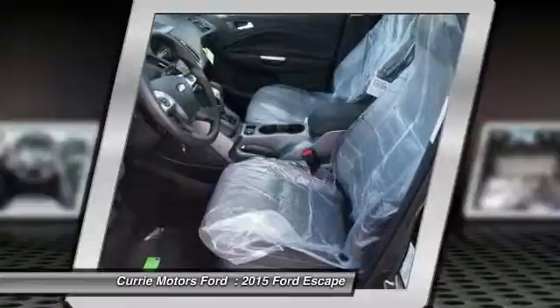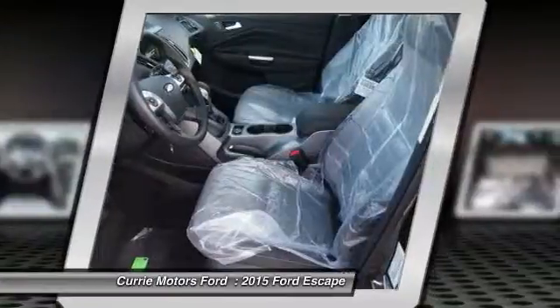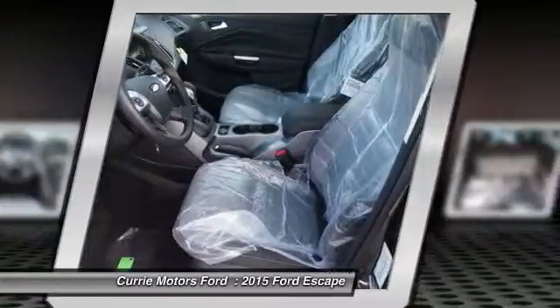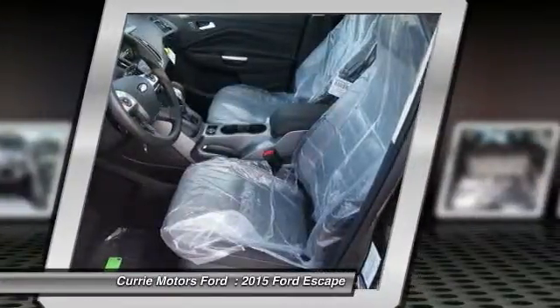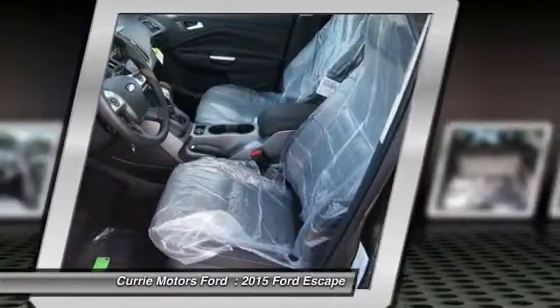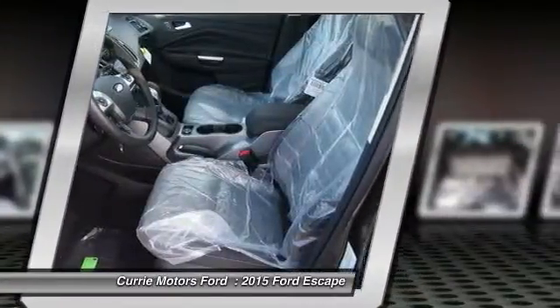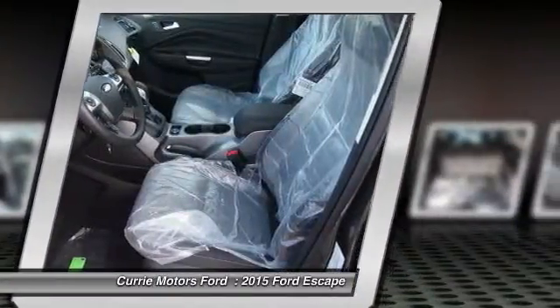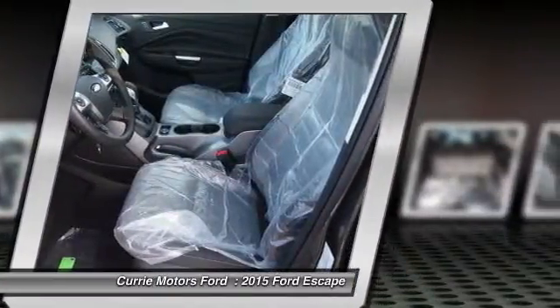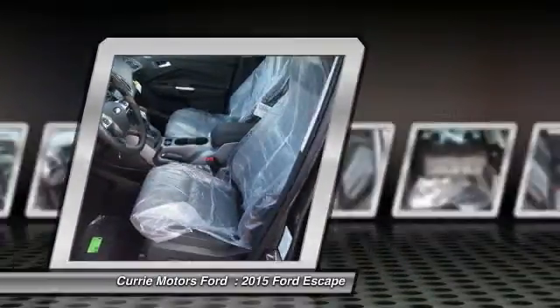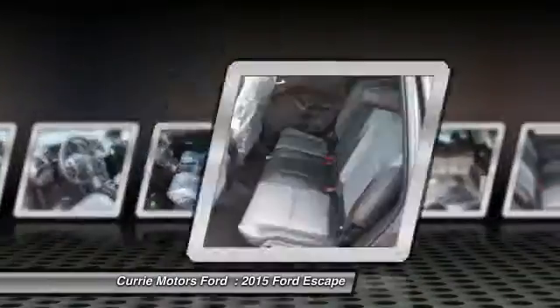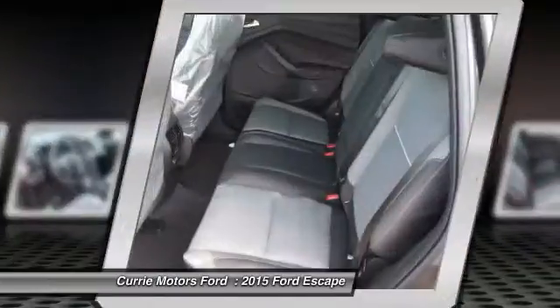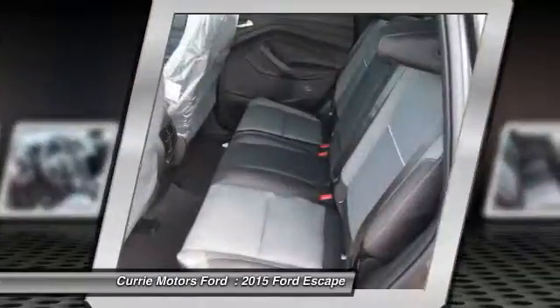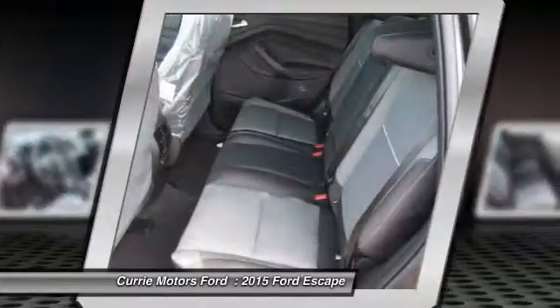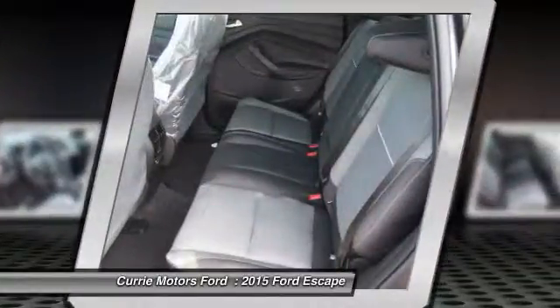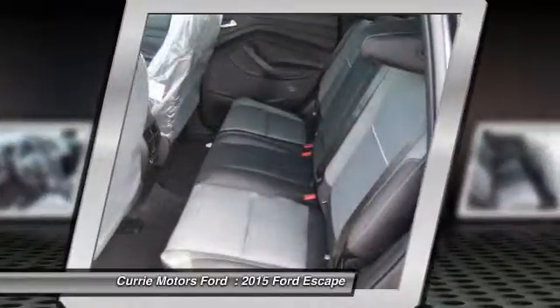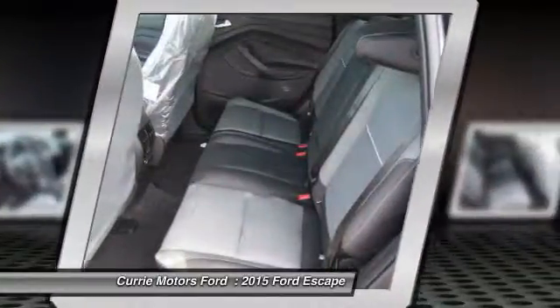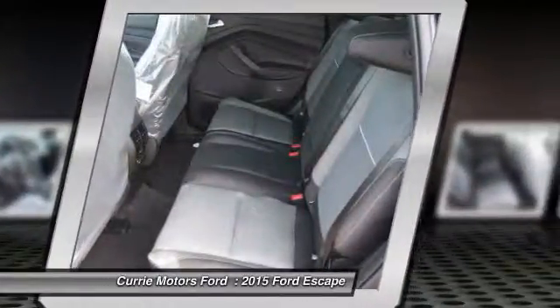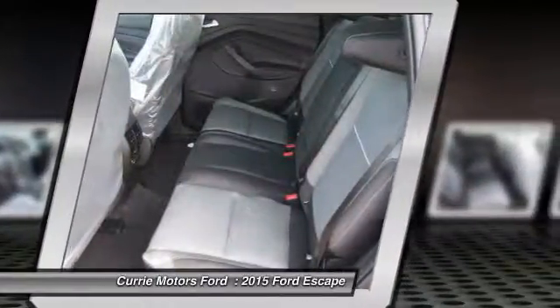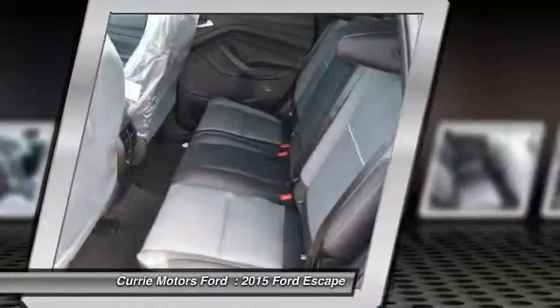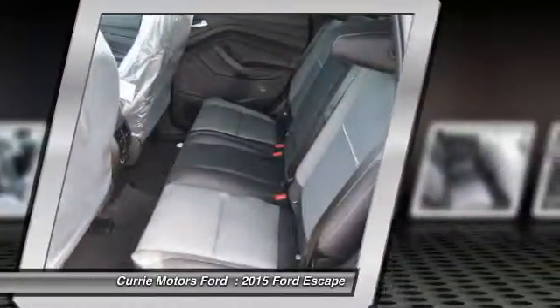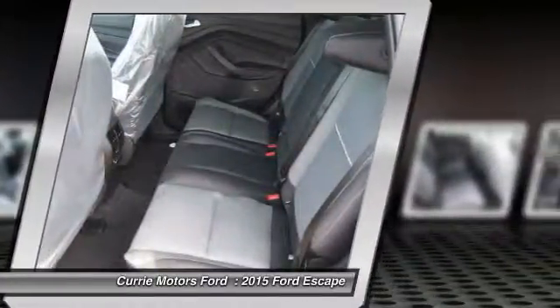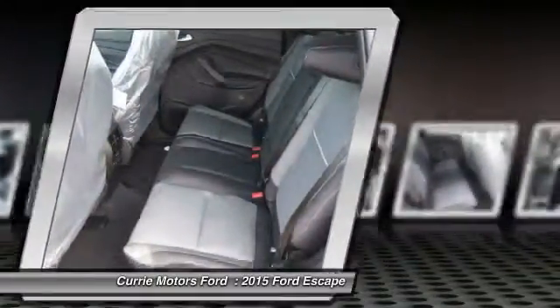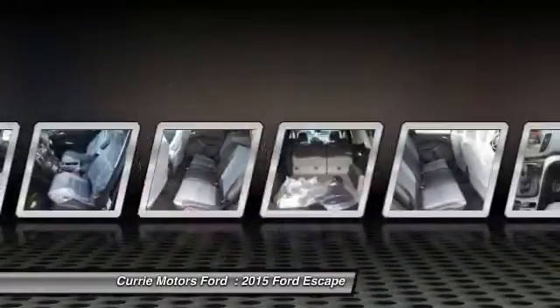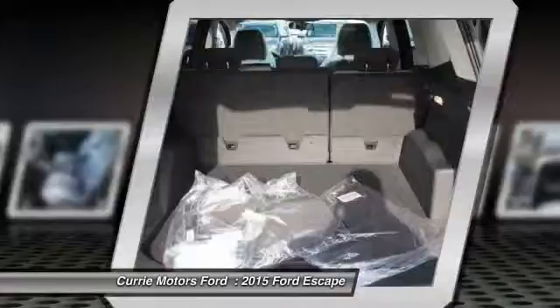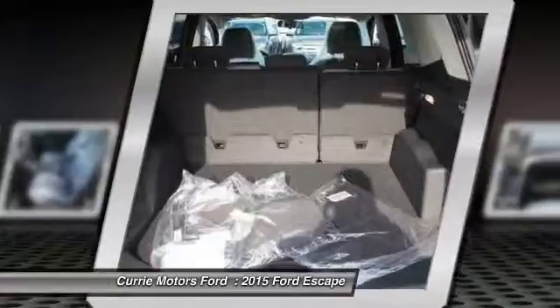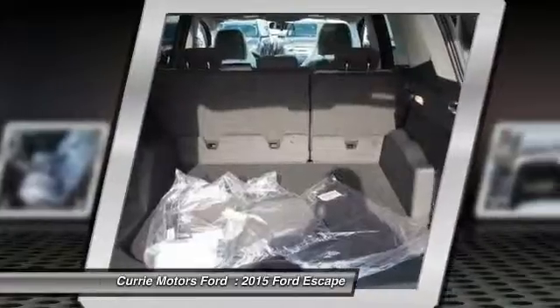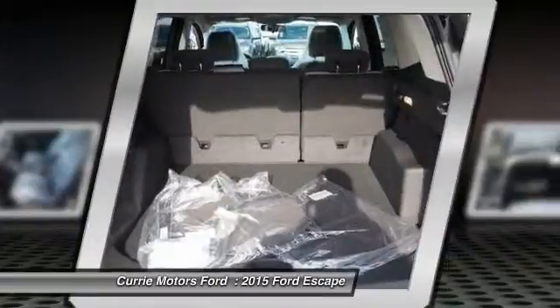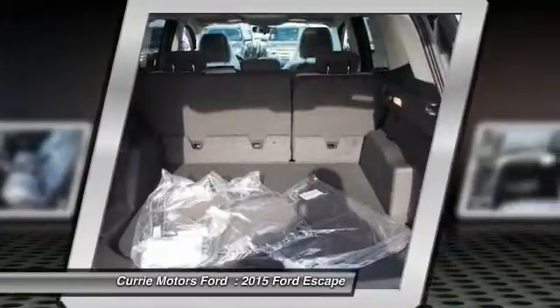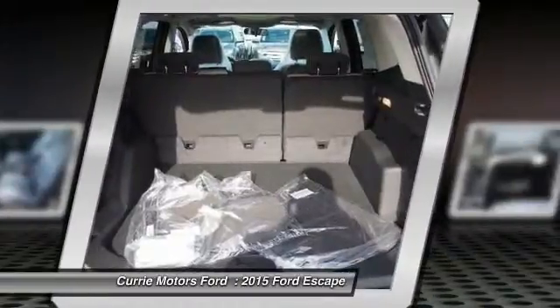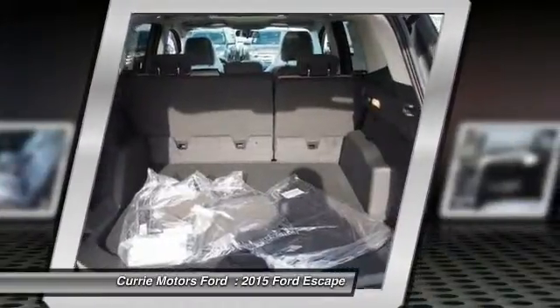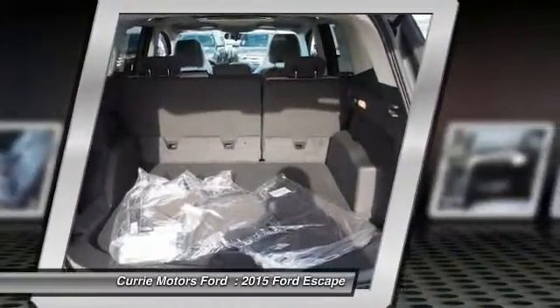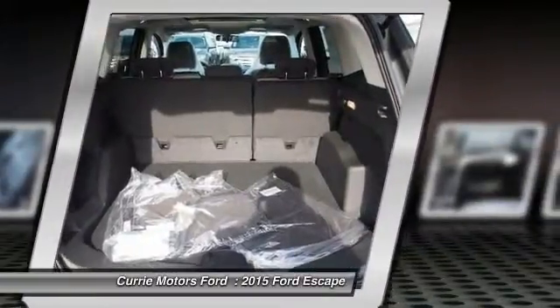Tachometer. This isn't just a vehicle — it's an experience. So stop in for a test drive today.